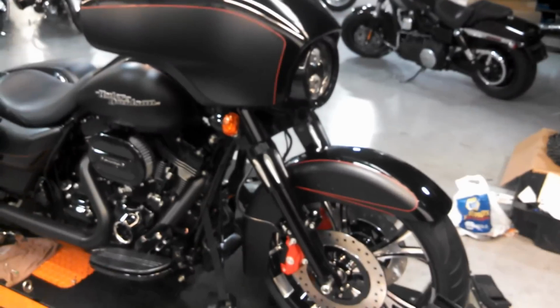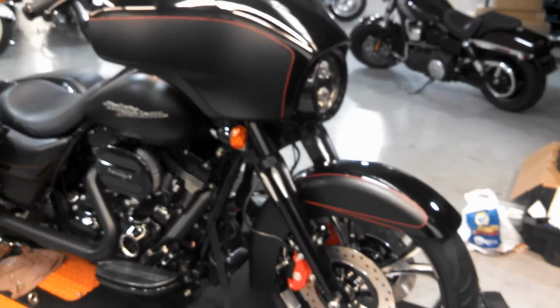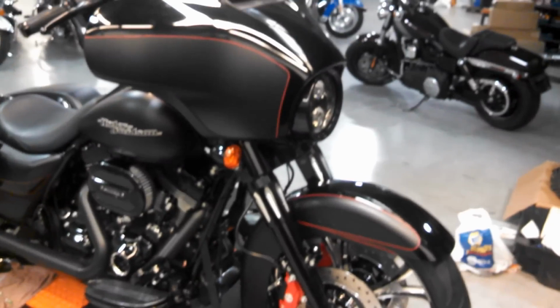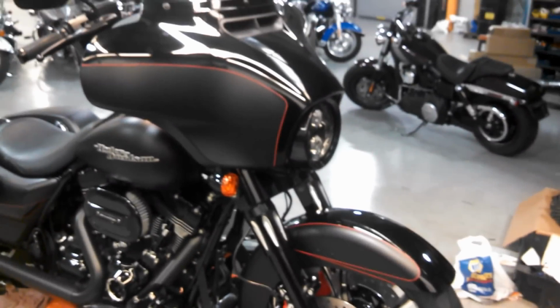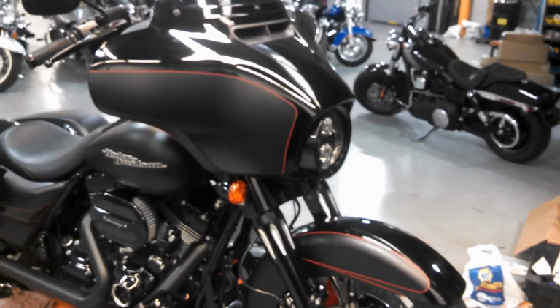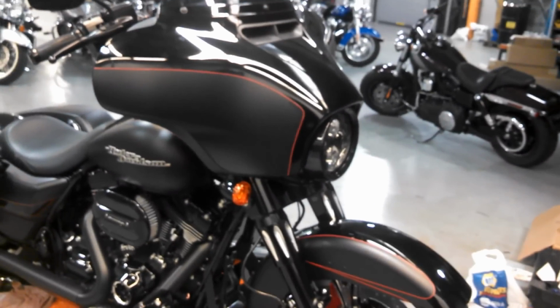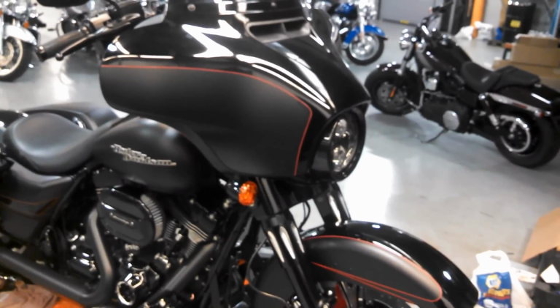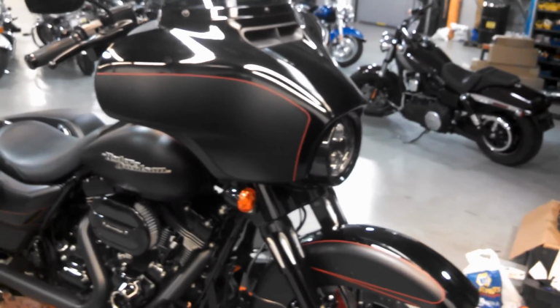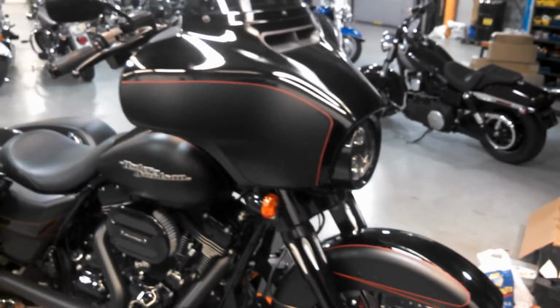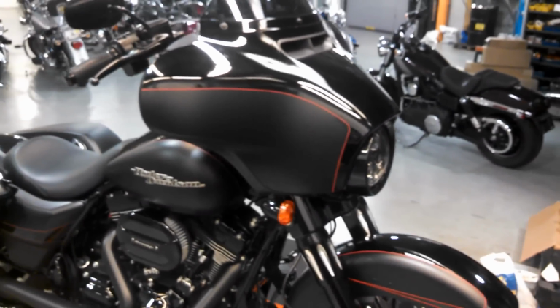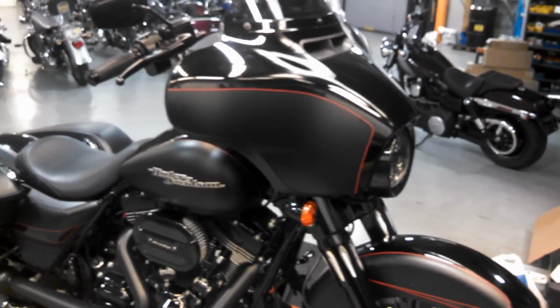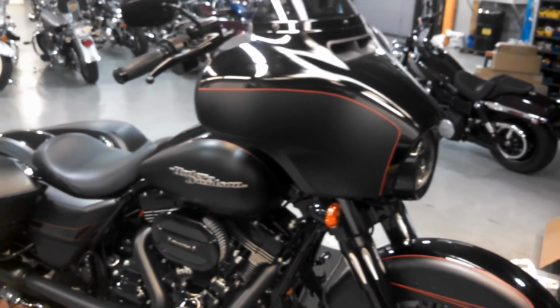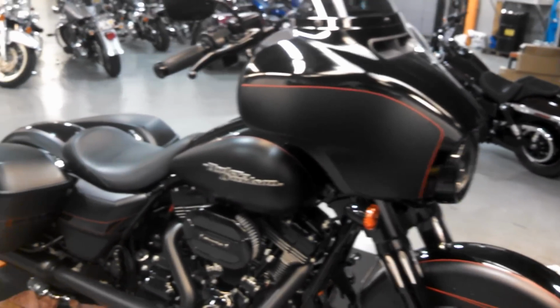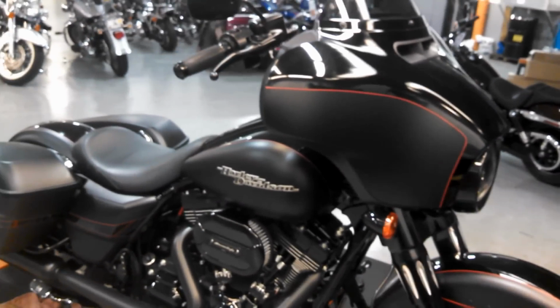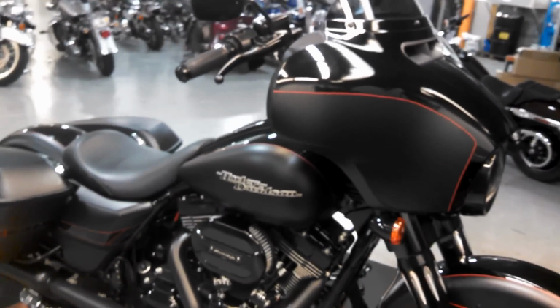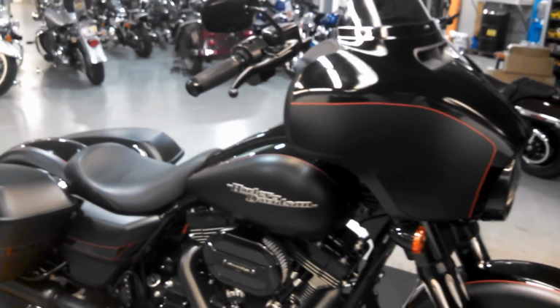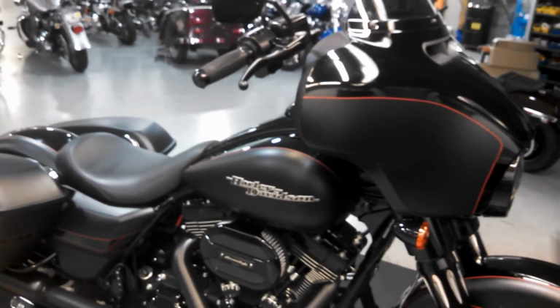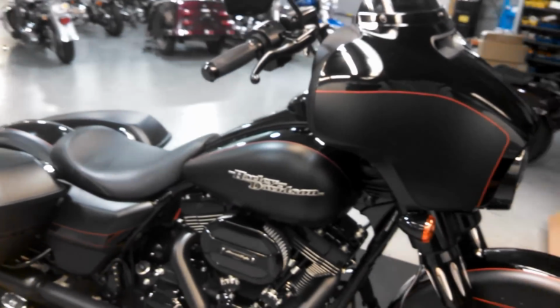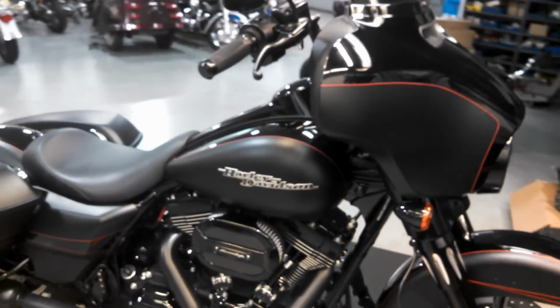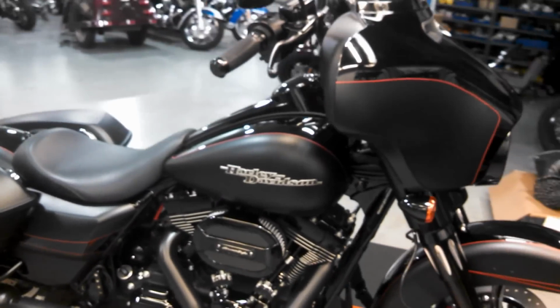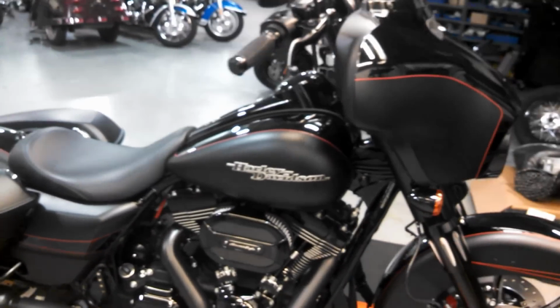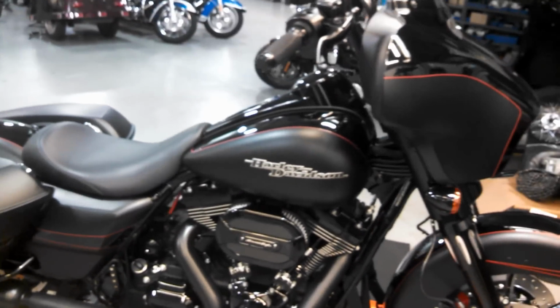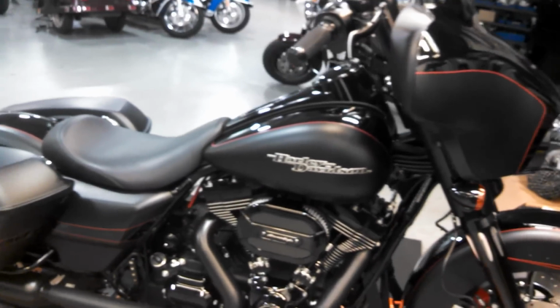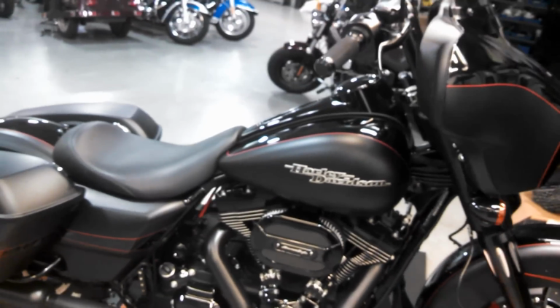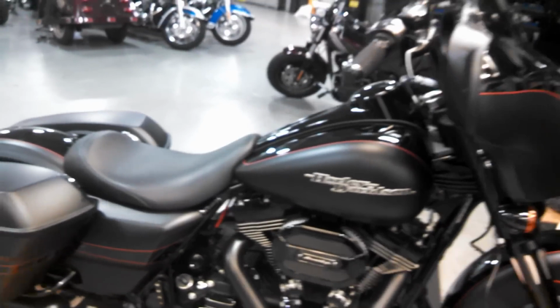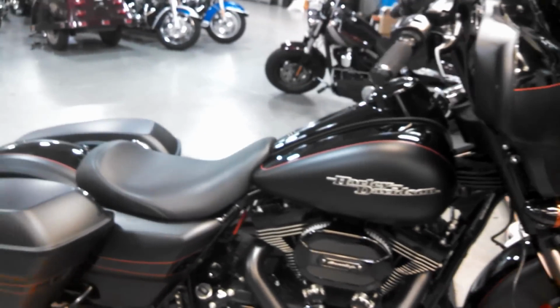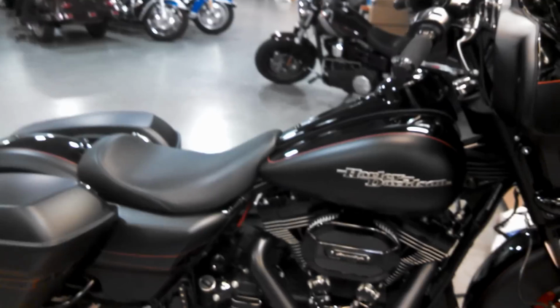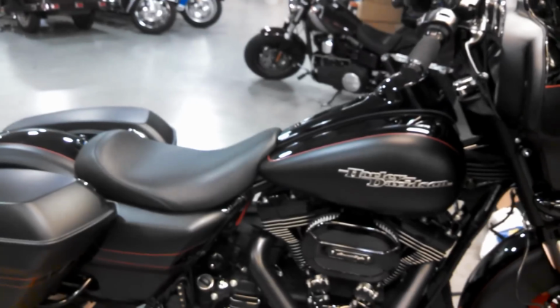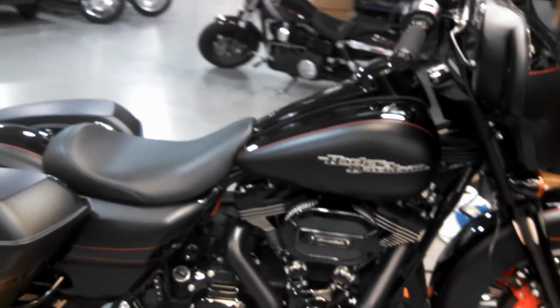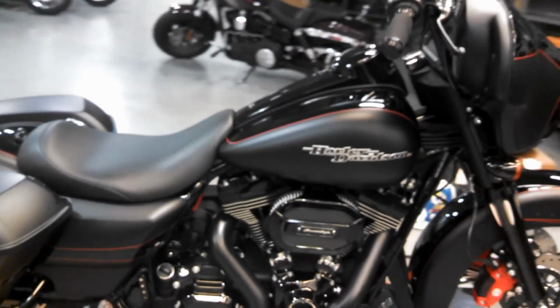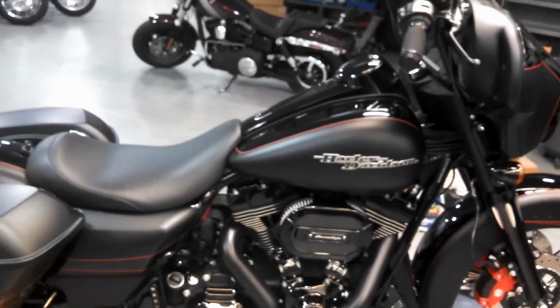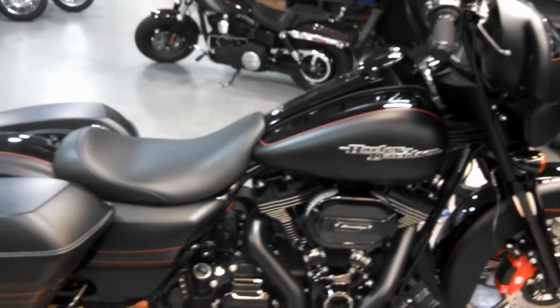Sinister is what happens when a Street Glide Special is reborn.